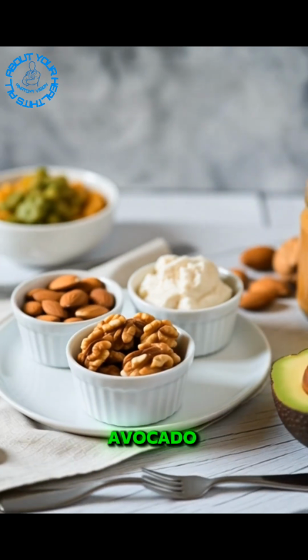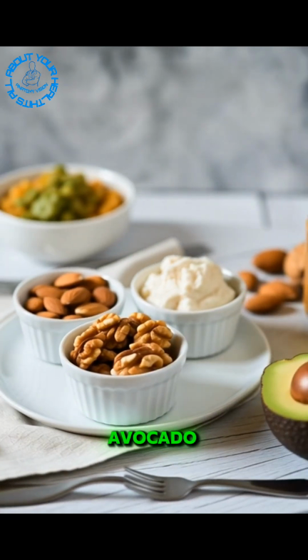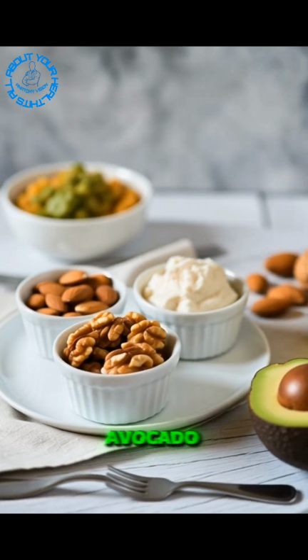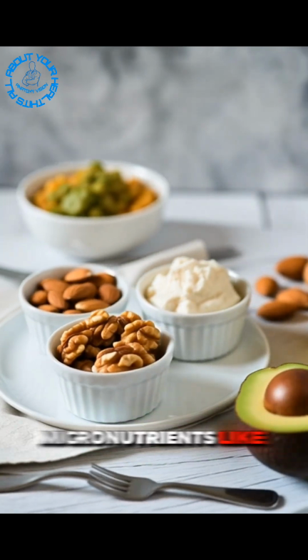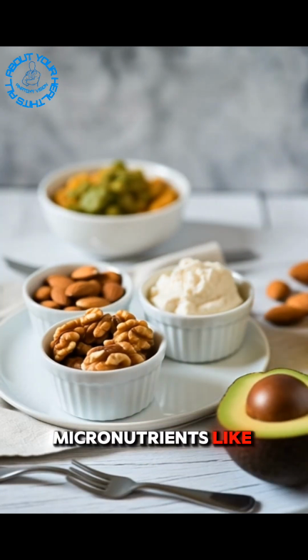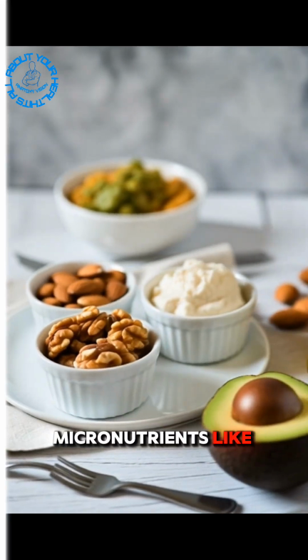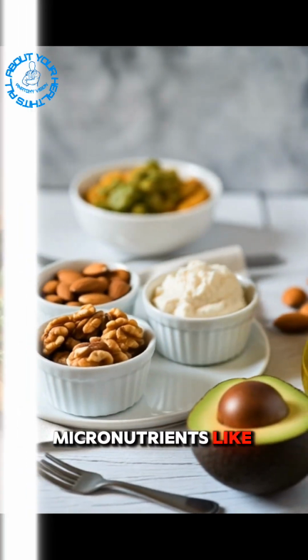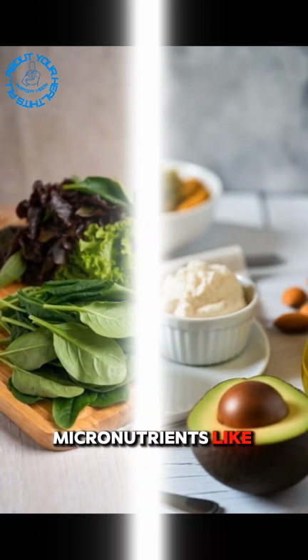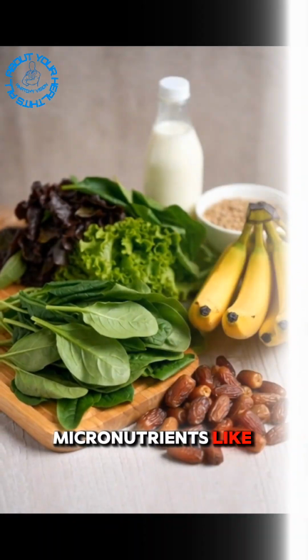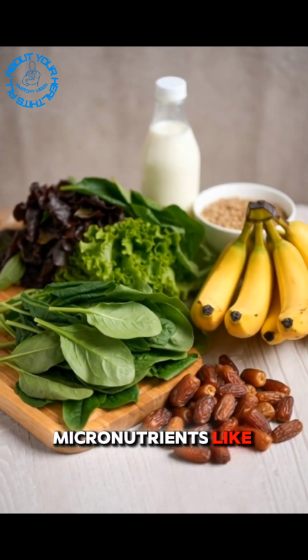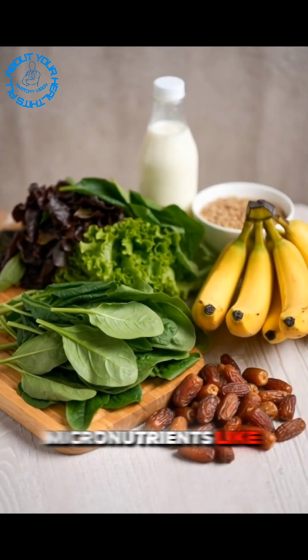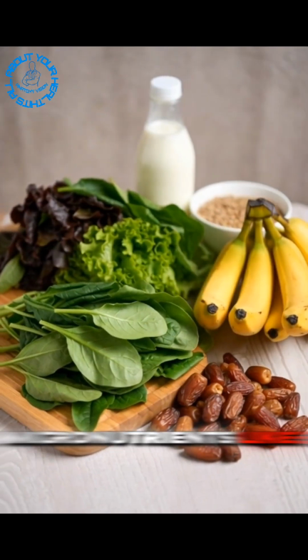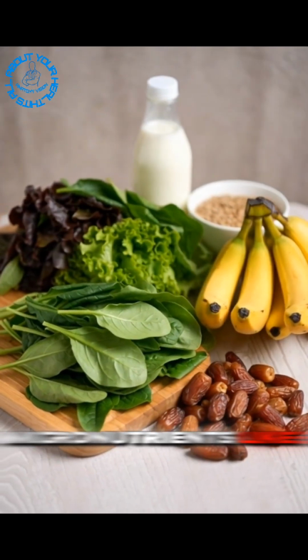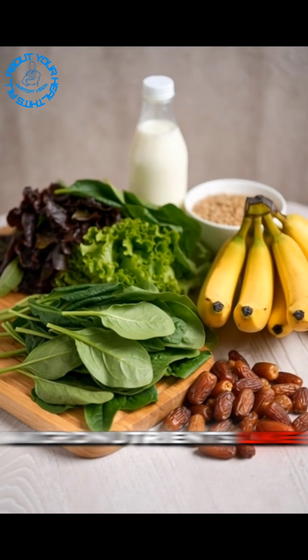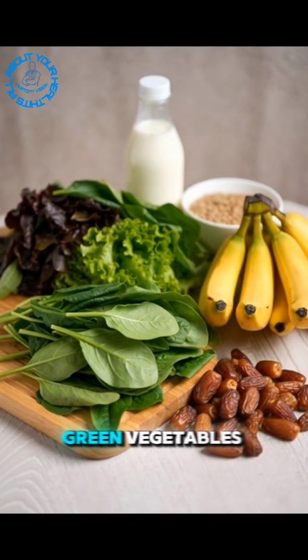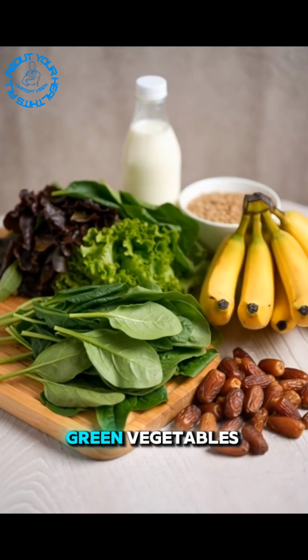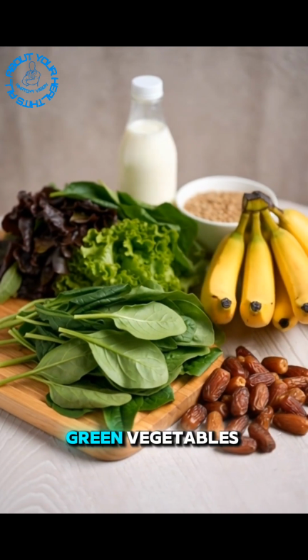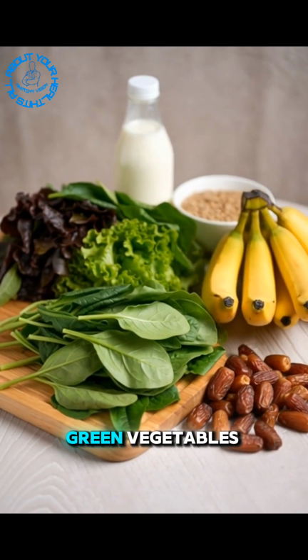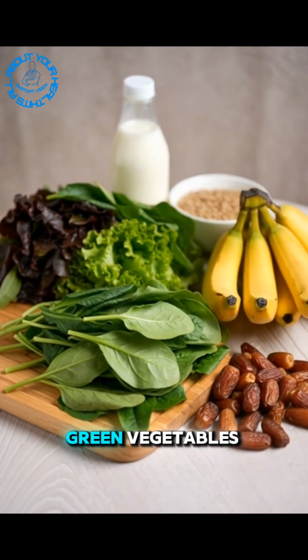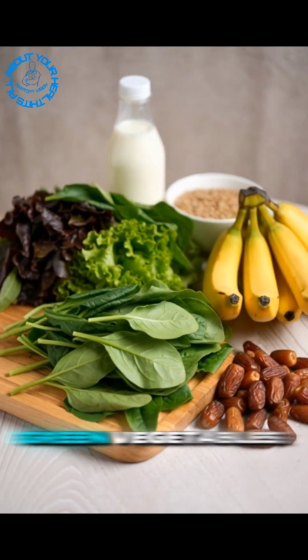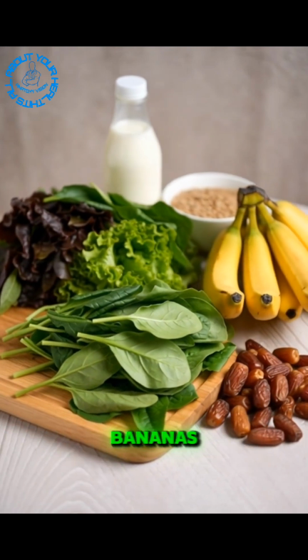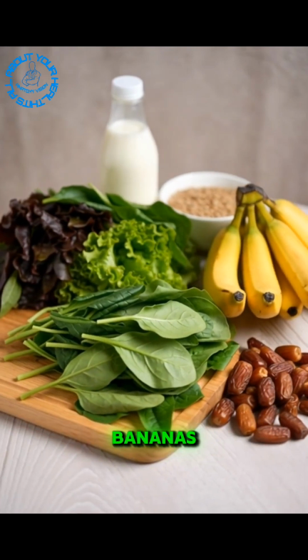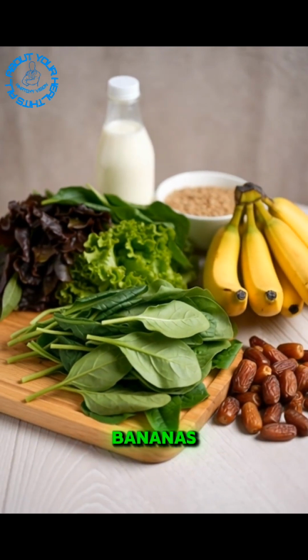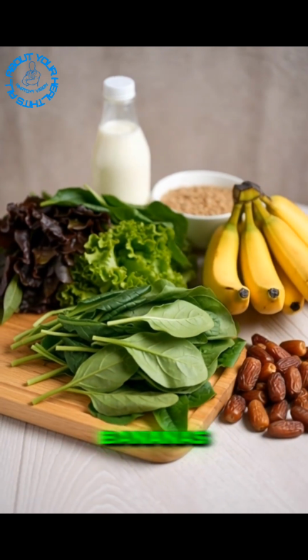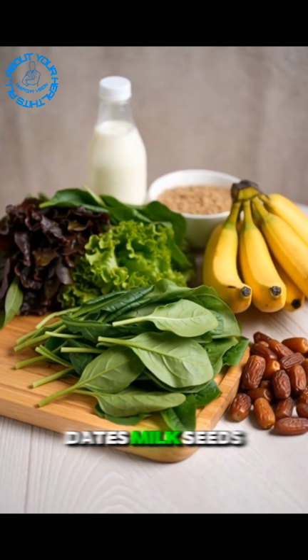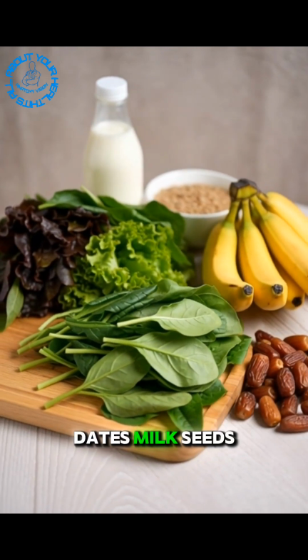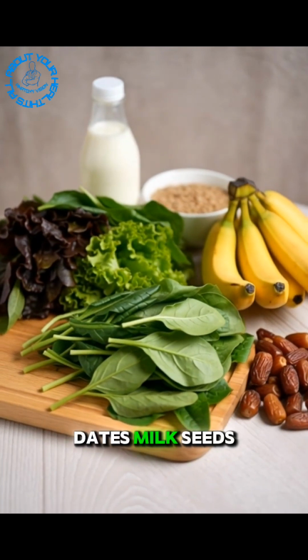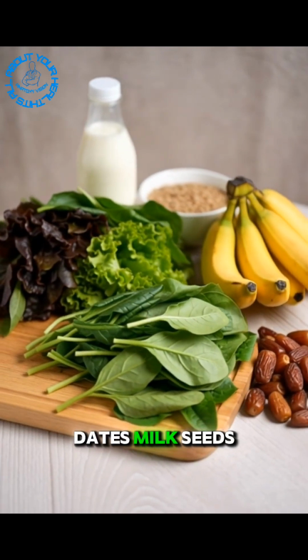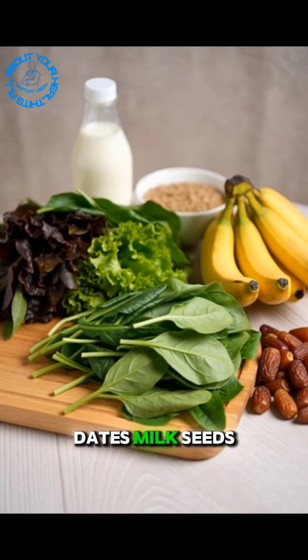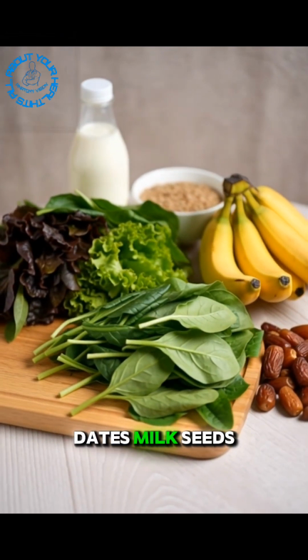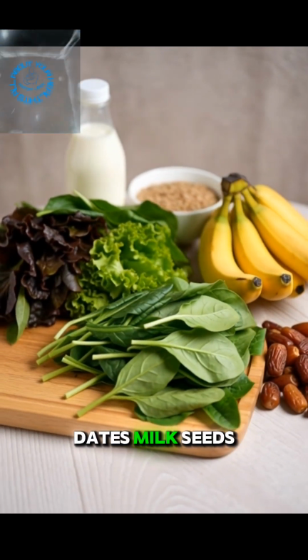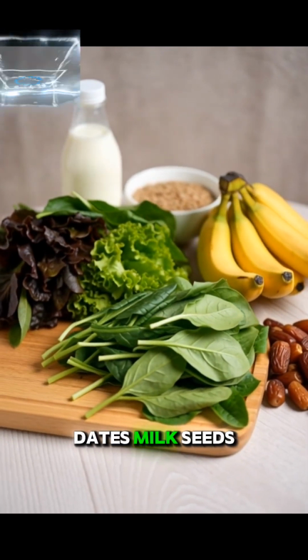Avocado. Micronutrients like green vegetables, bananas, dates, milk, and seeds.